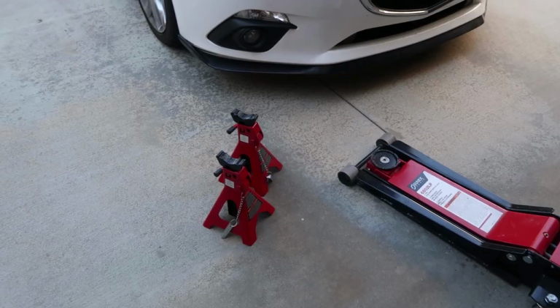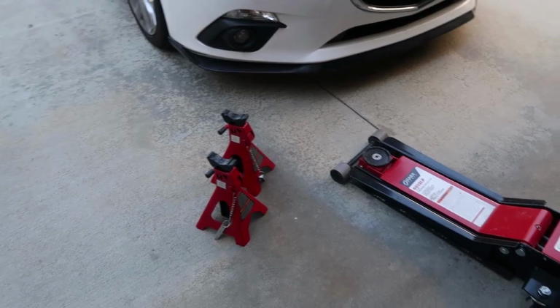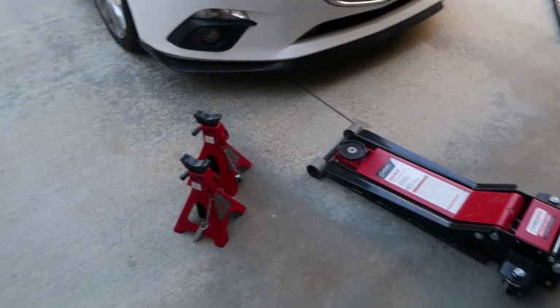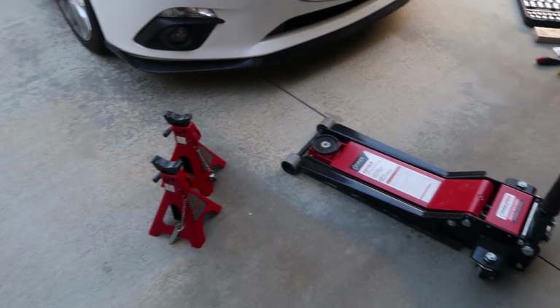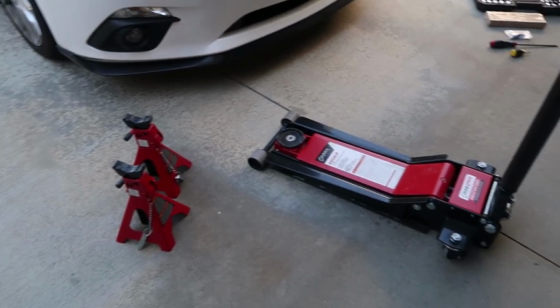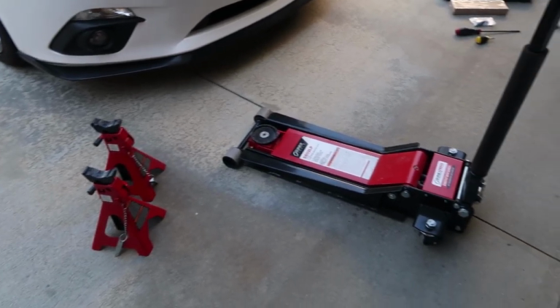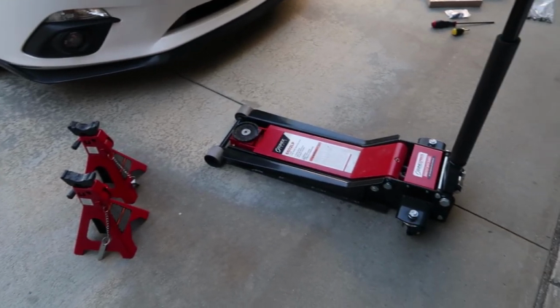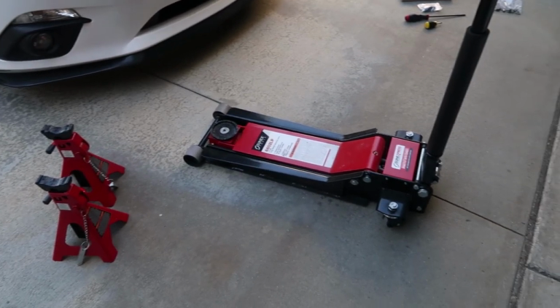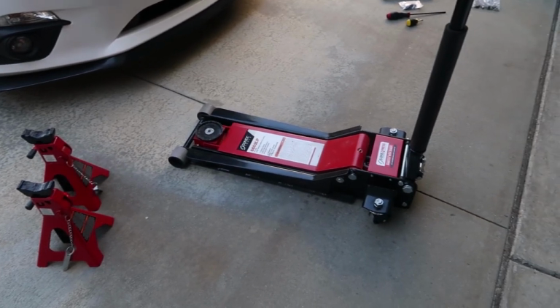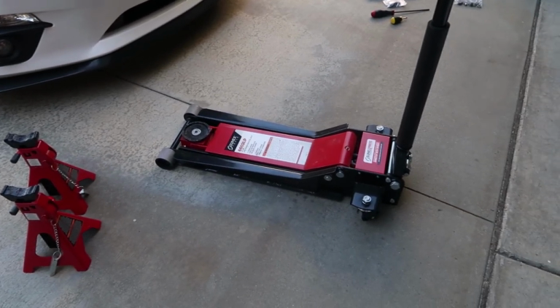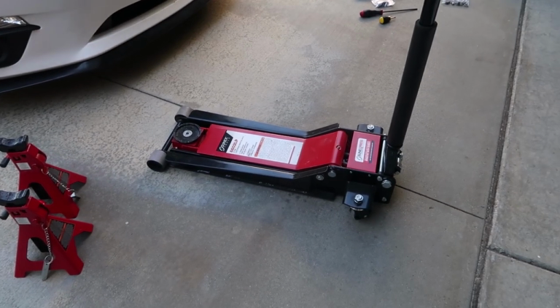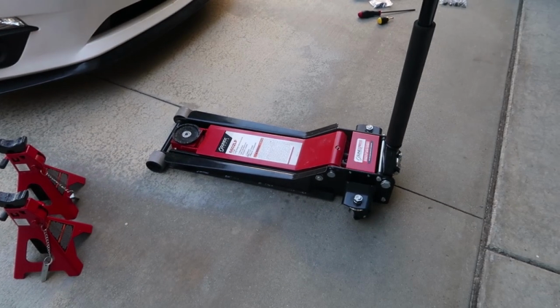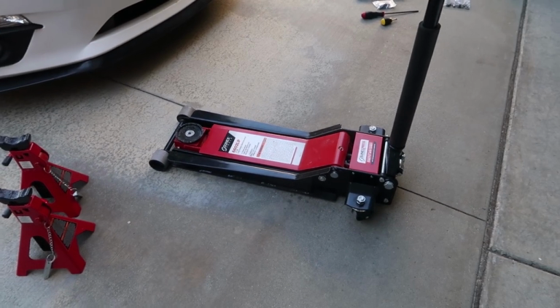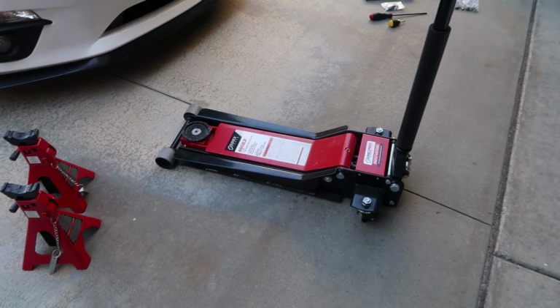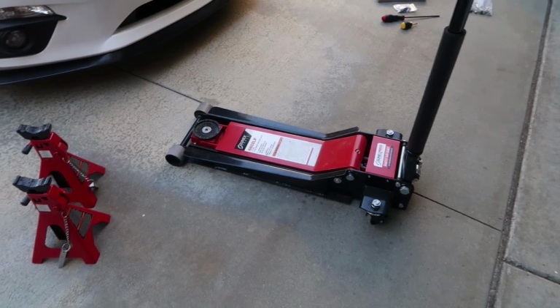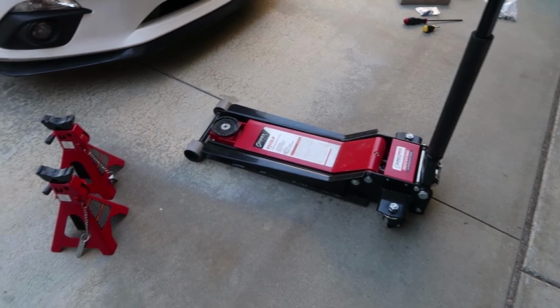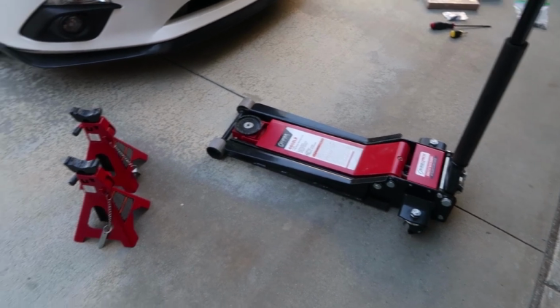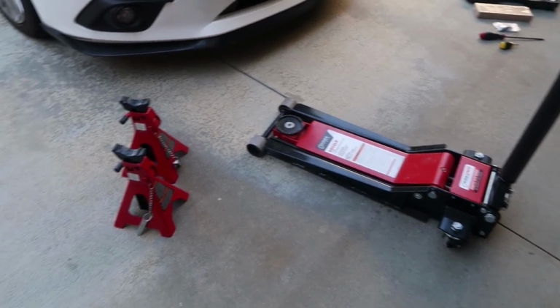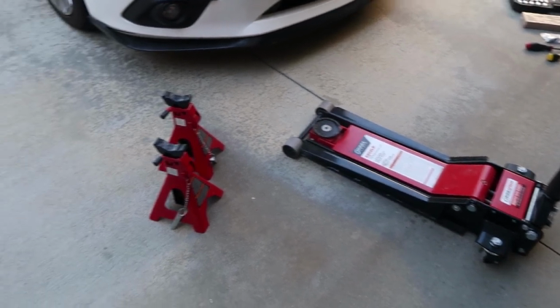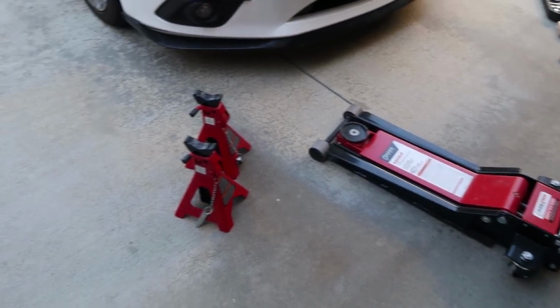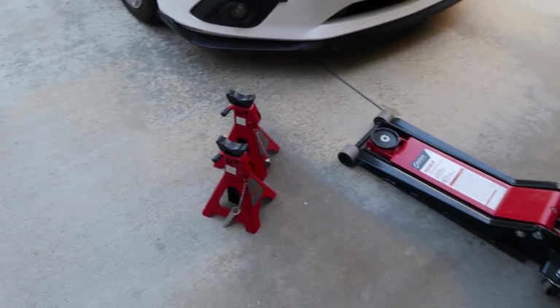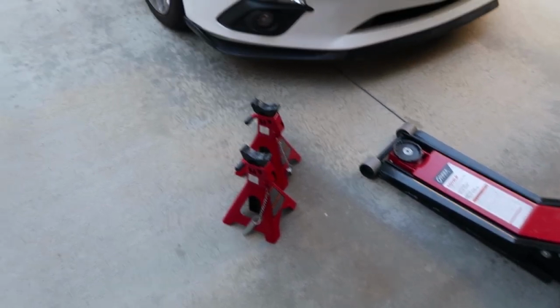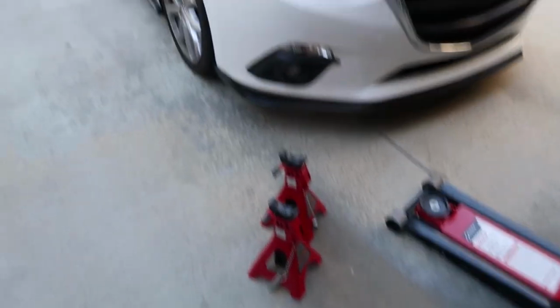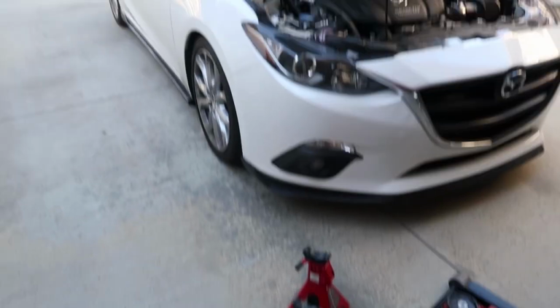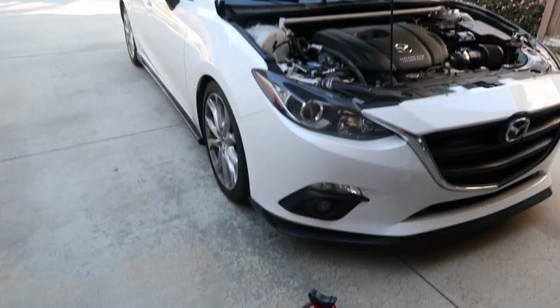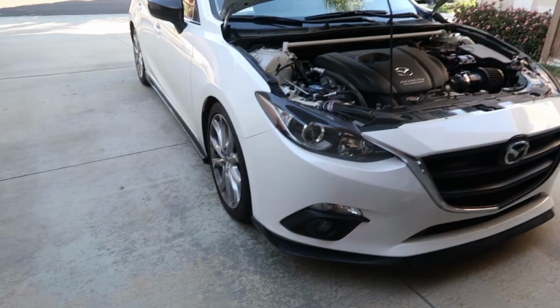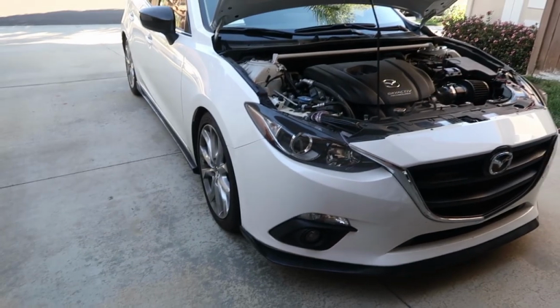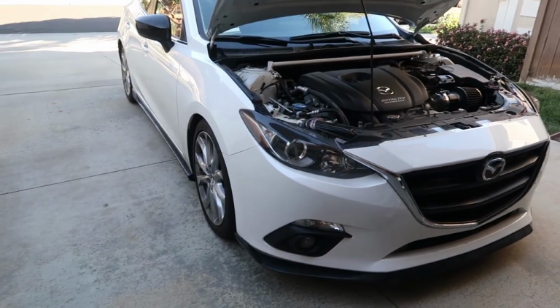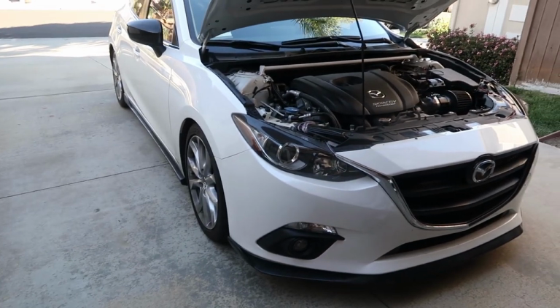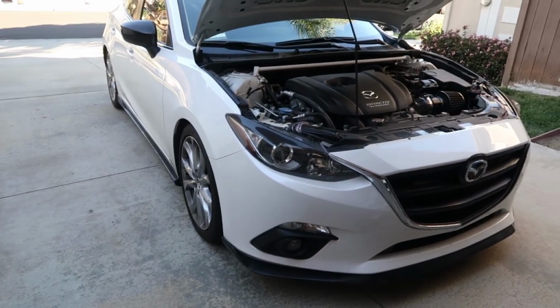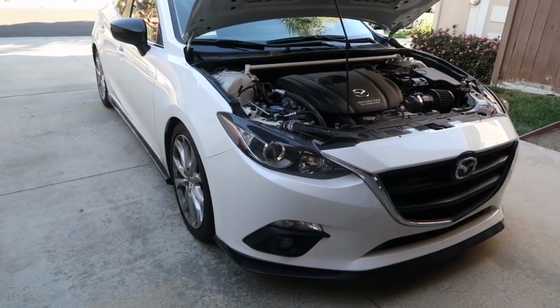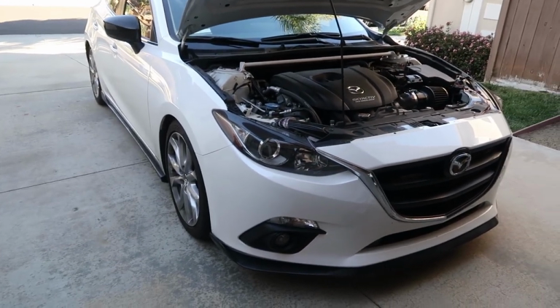First you're going to want to jack up your car. Here's a jack and some jack stands, and we're going to lift the car.